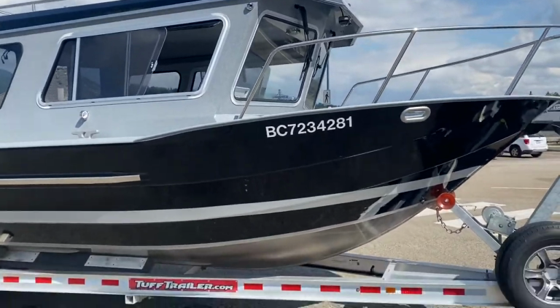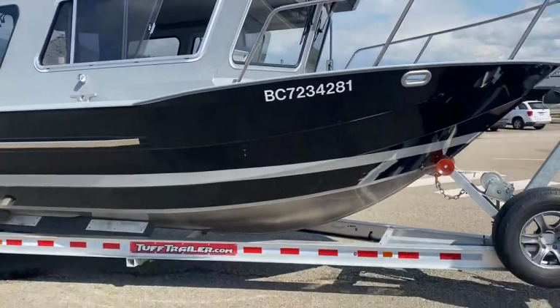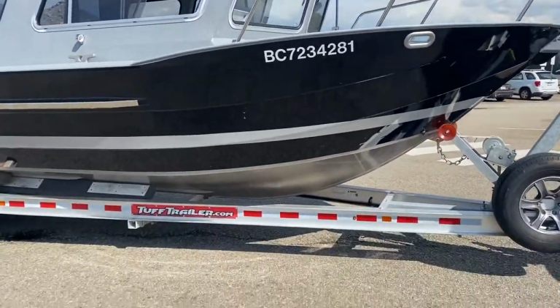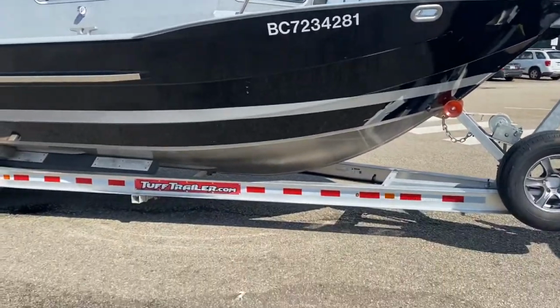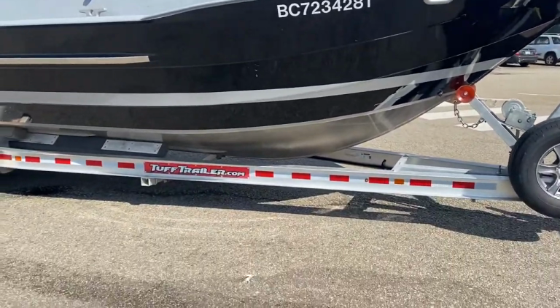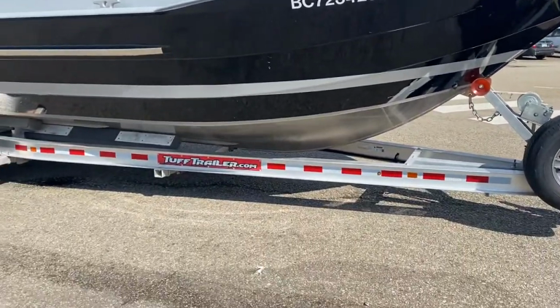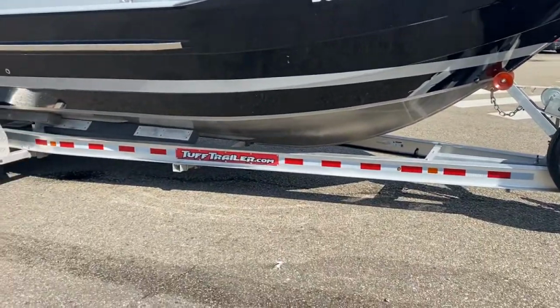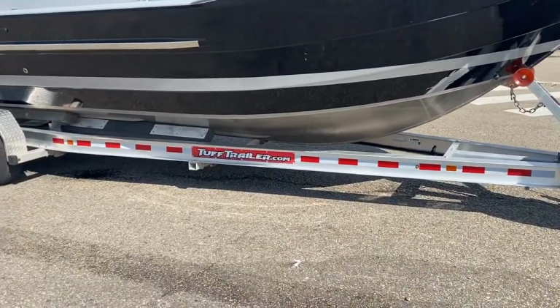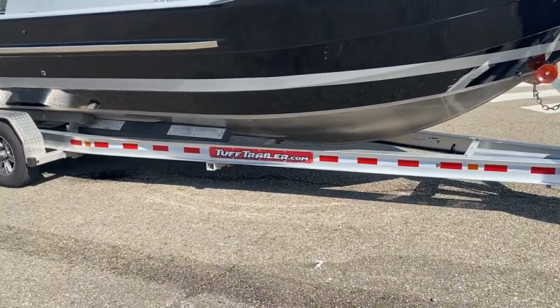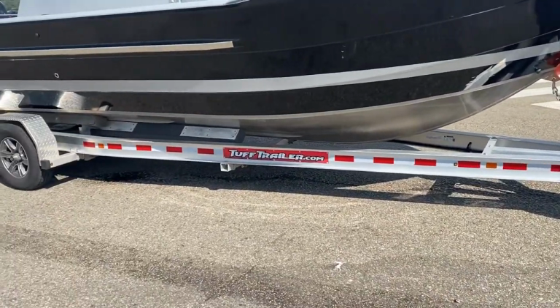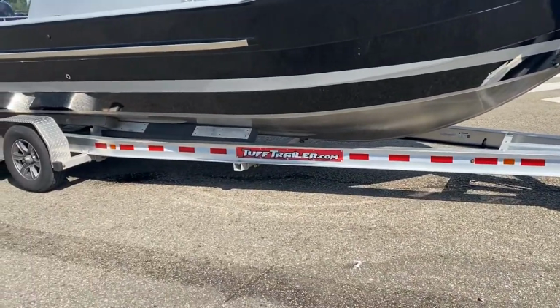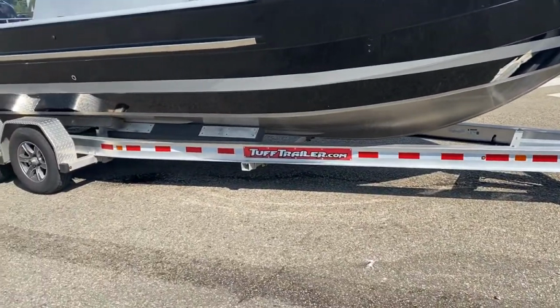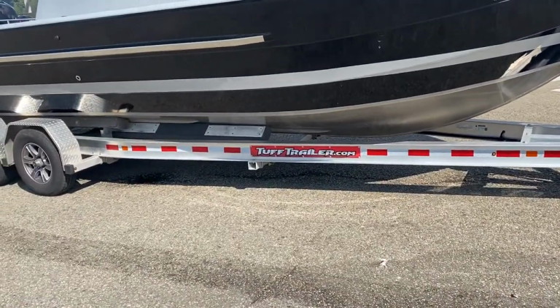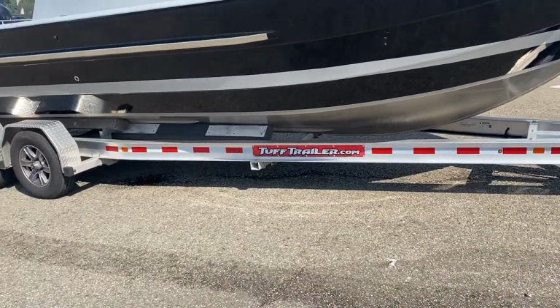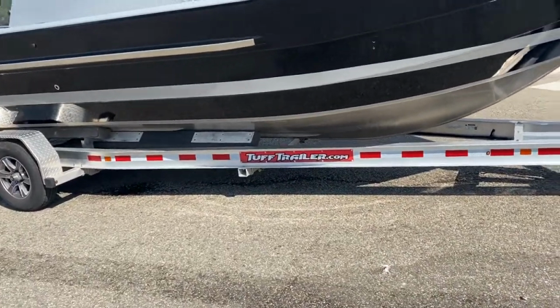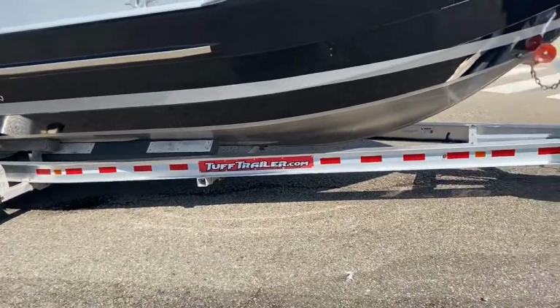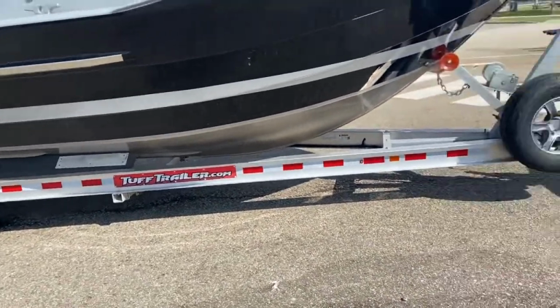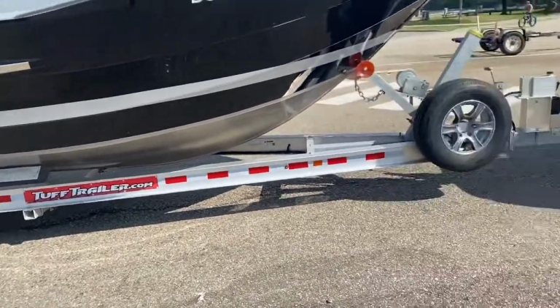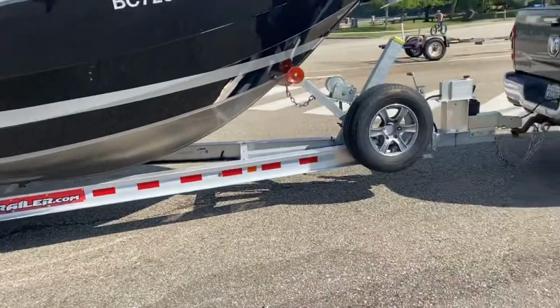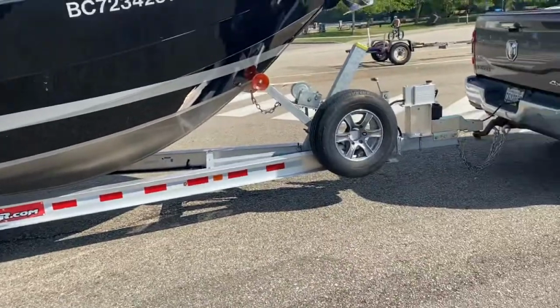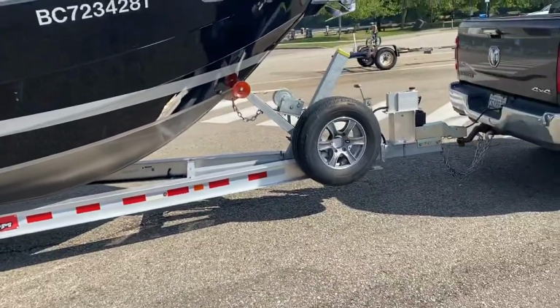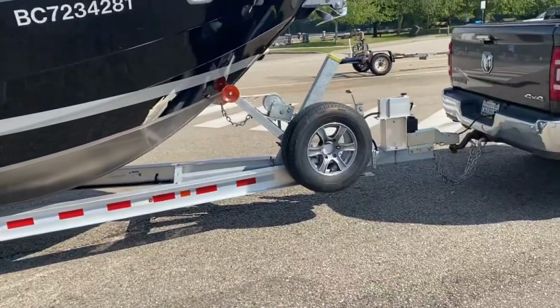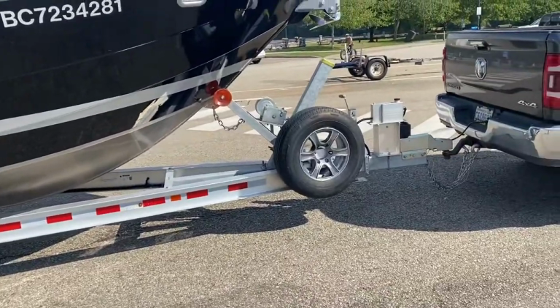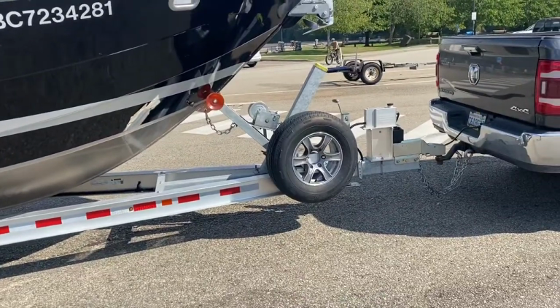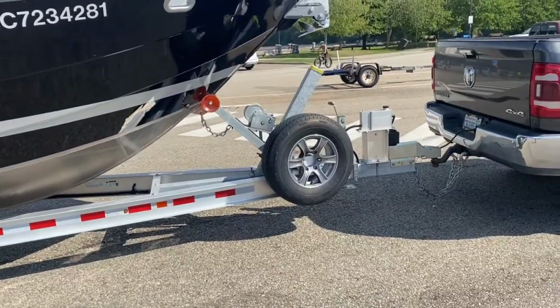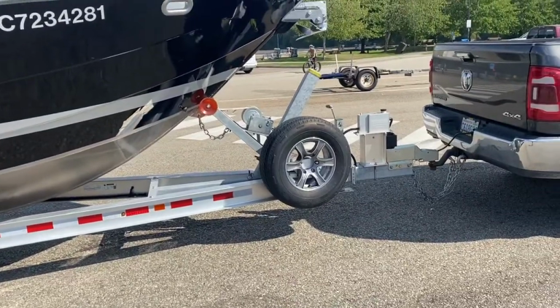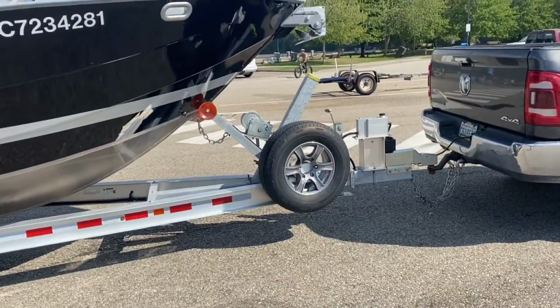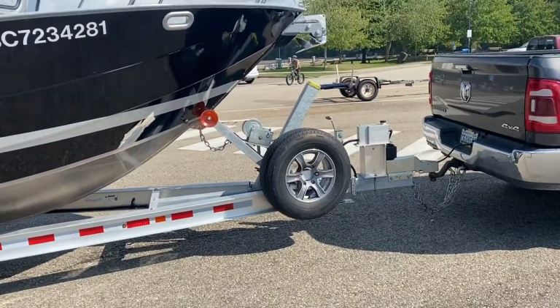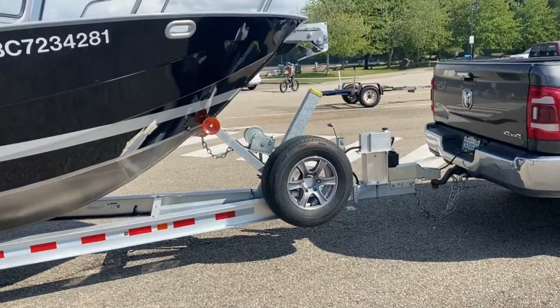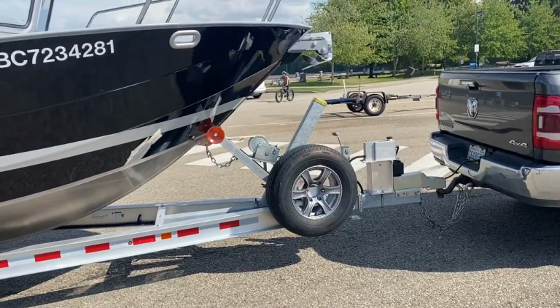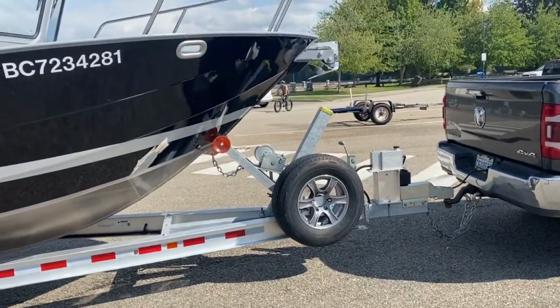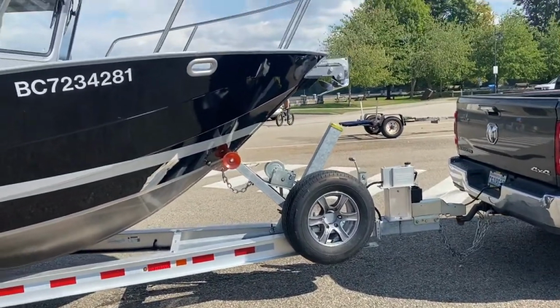It comes with the tough trailer, dual disc brakes, and a Hydrostar electric hydraulic braking system.